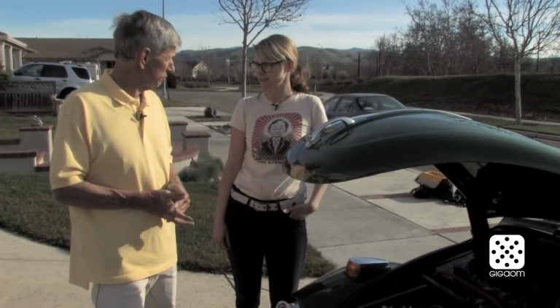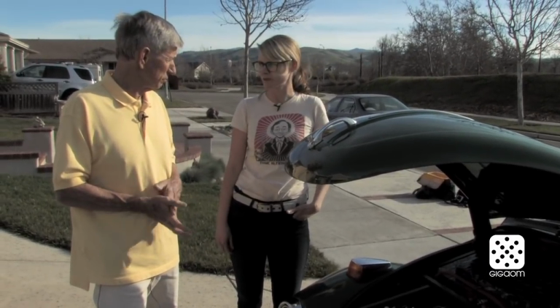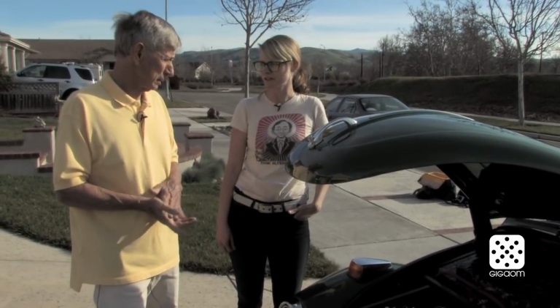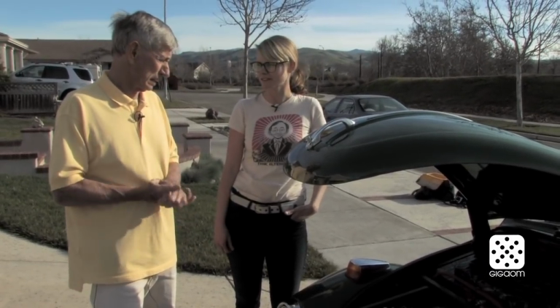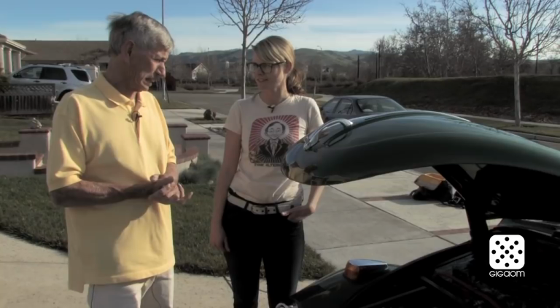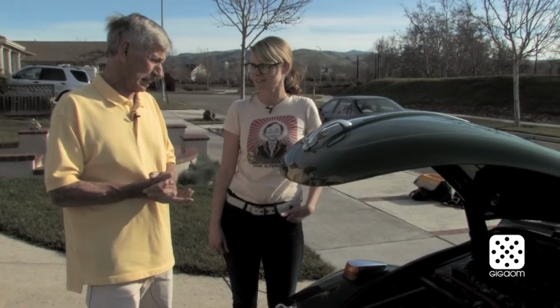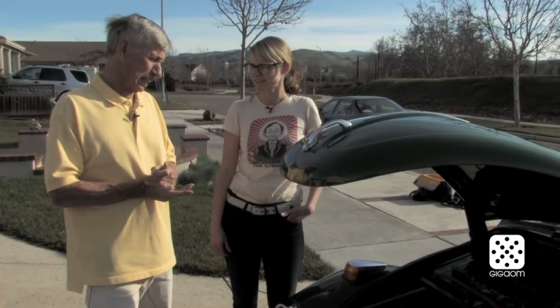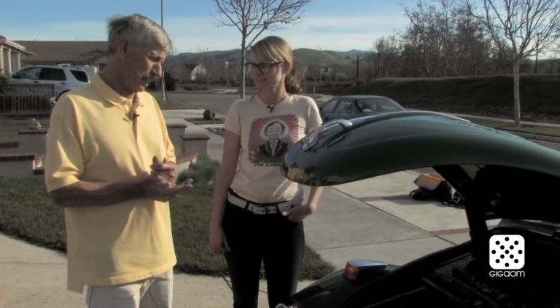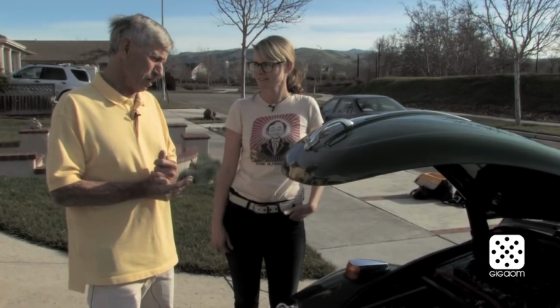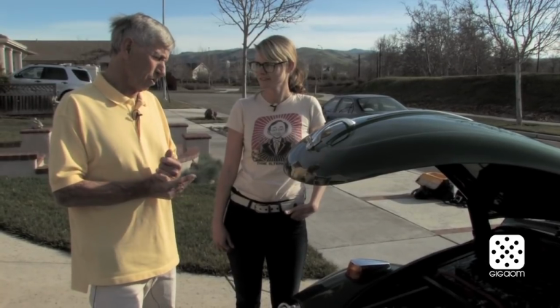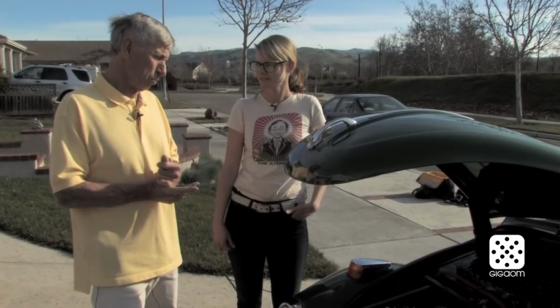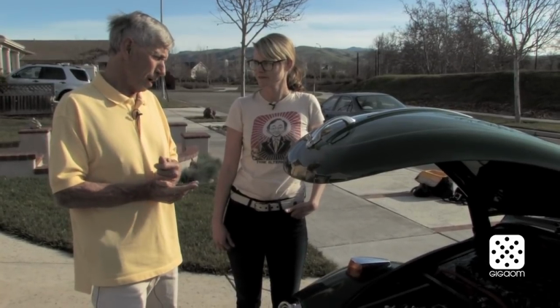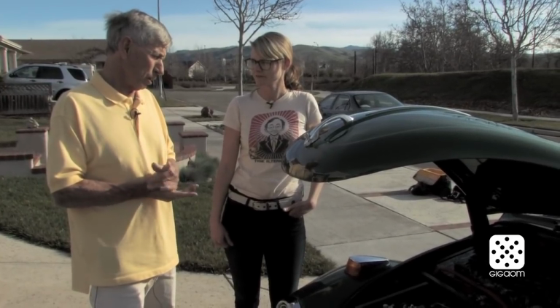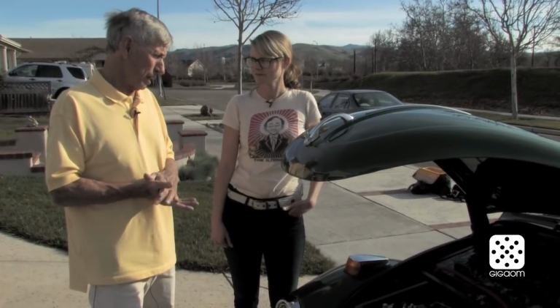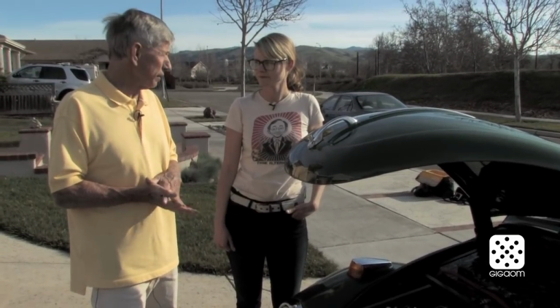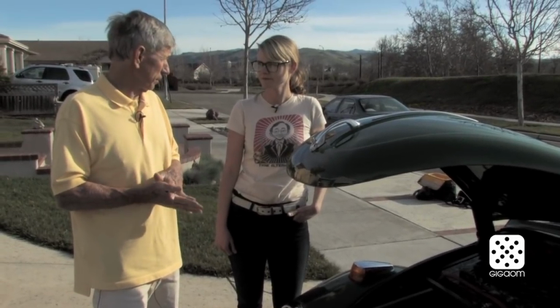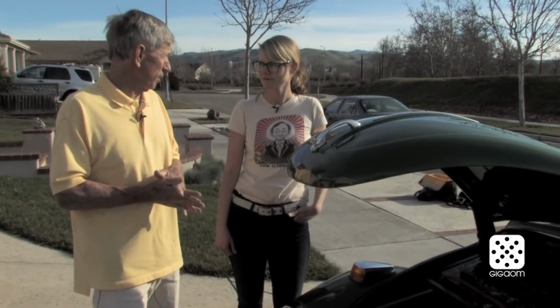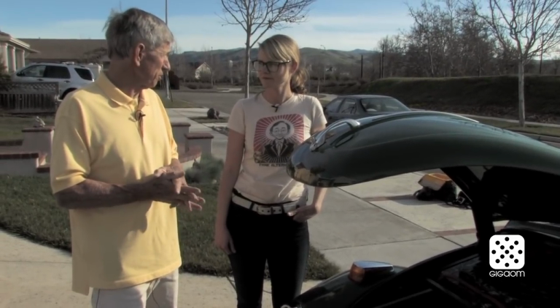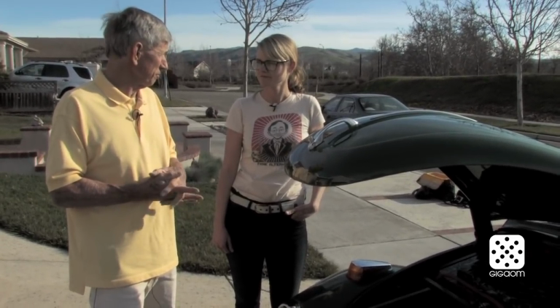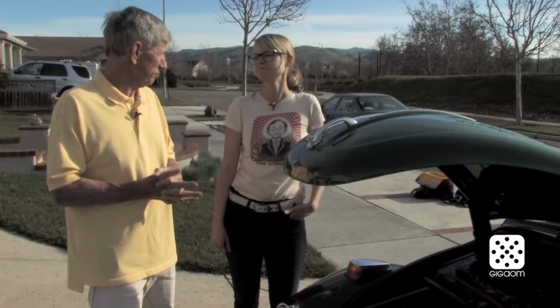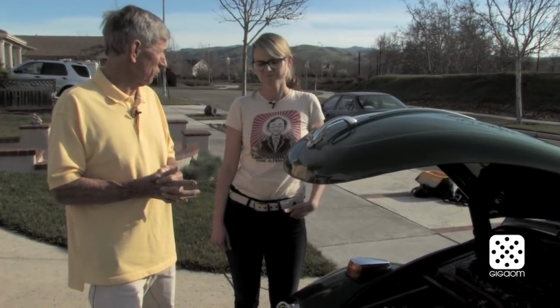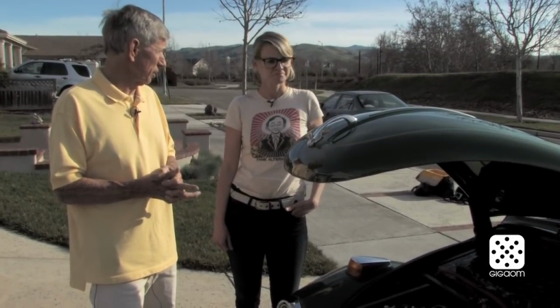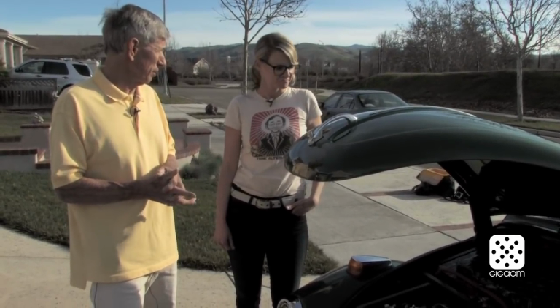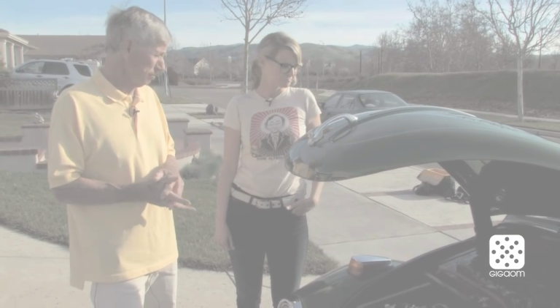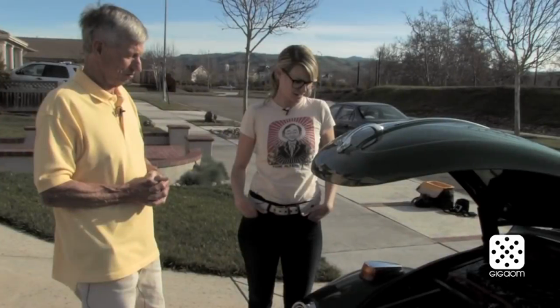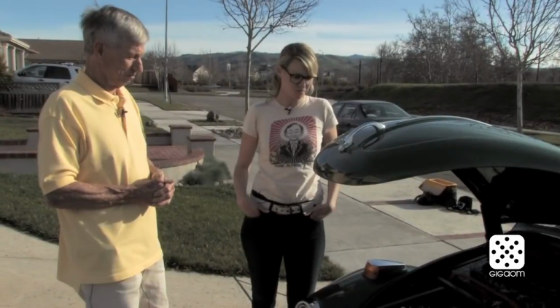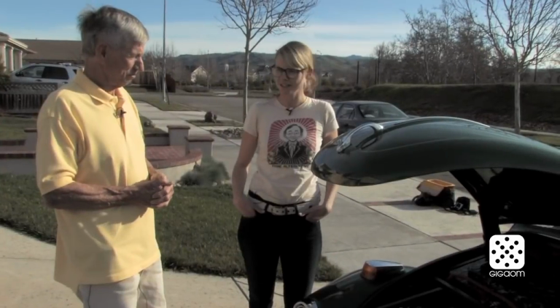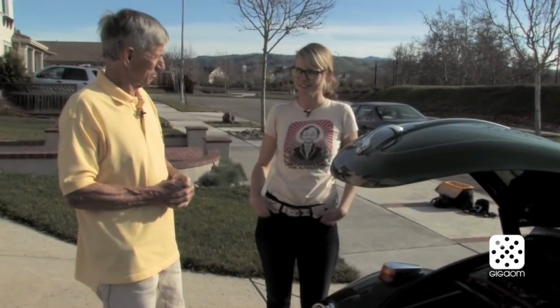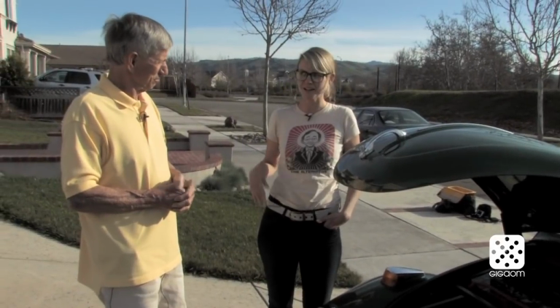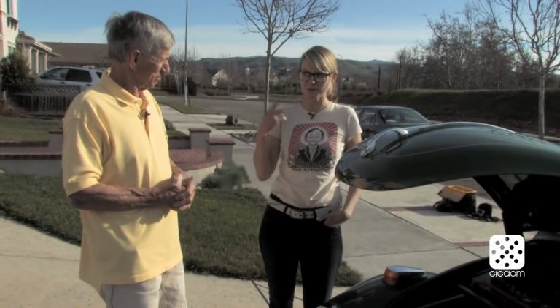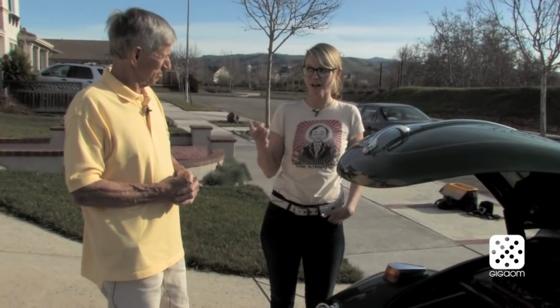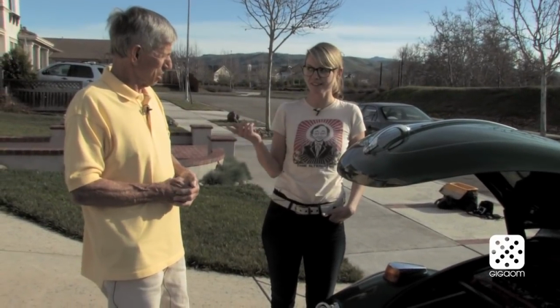How much investment do you think you put into it total? Probably about $18,000 altogether. Can we take it around the block? Oh sure!